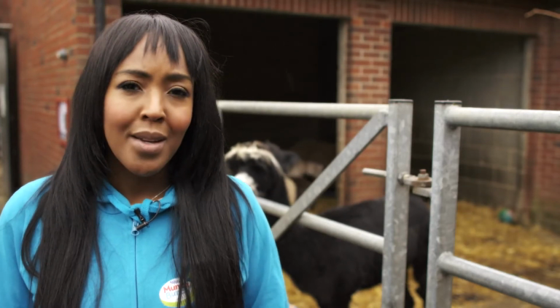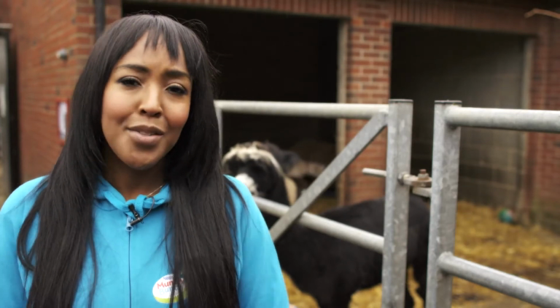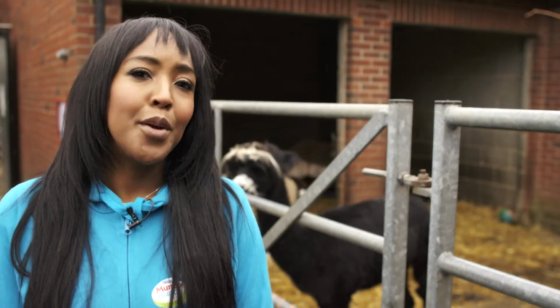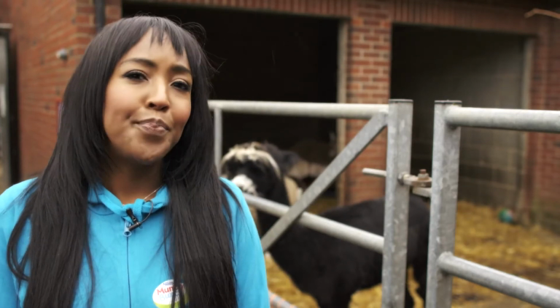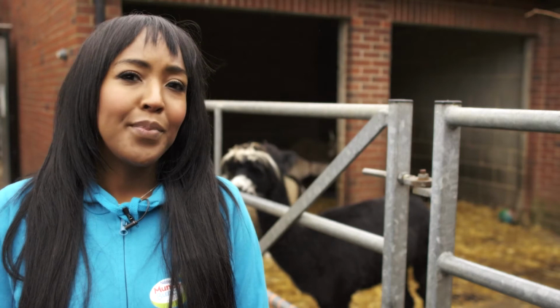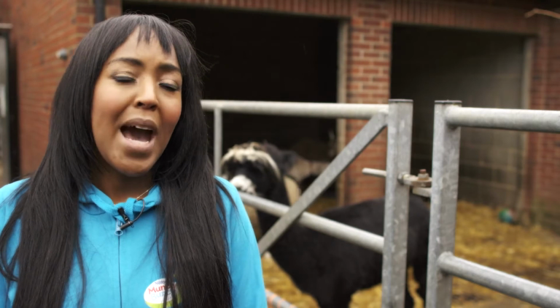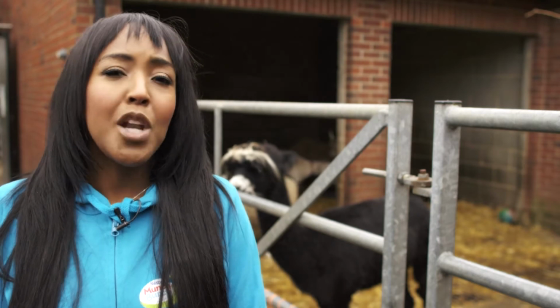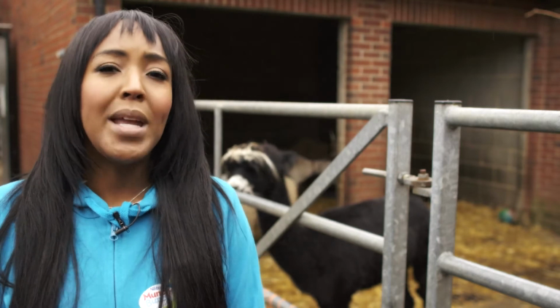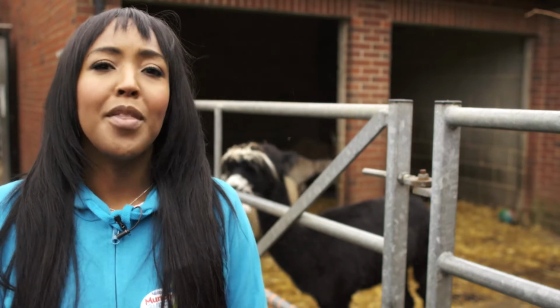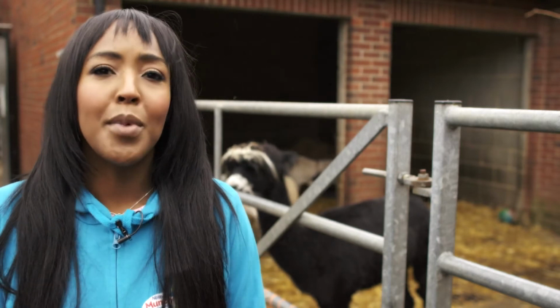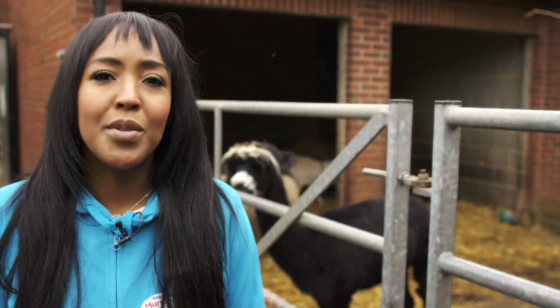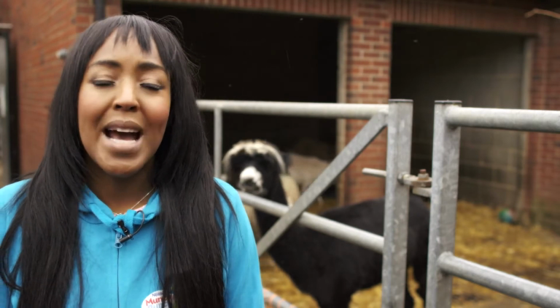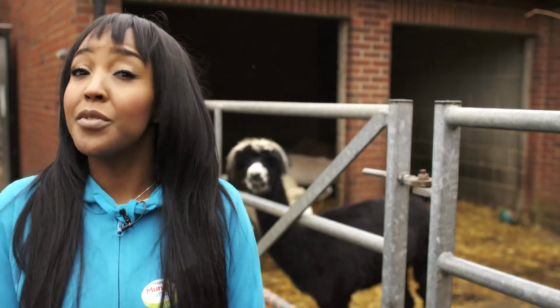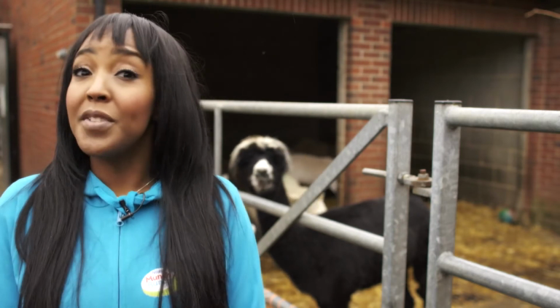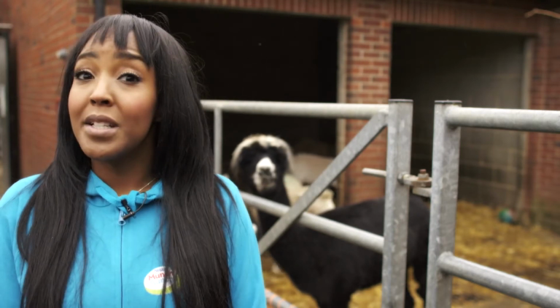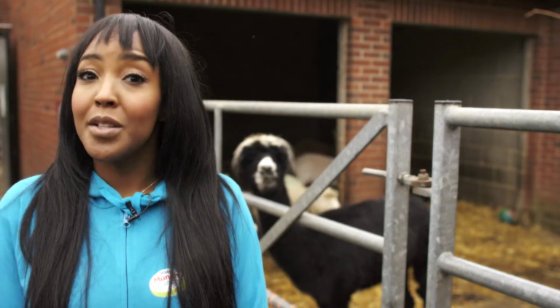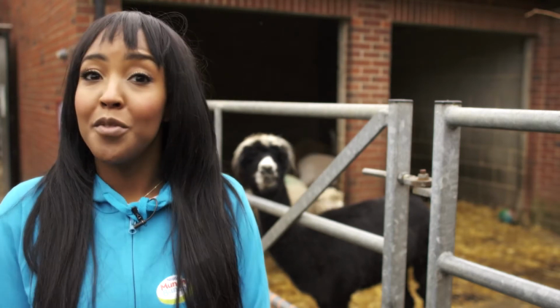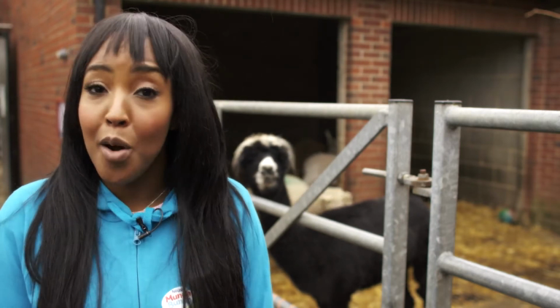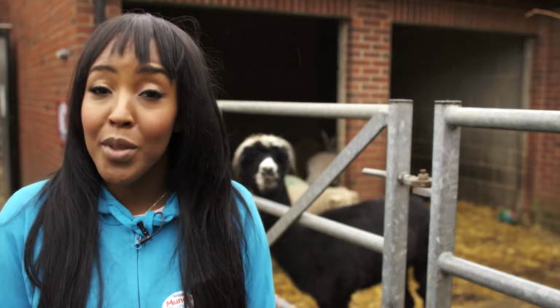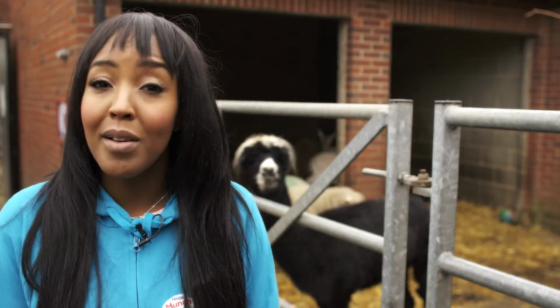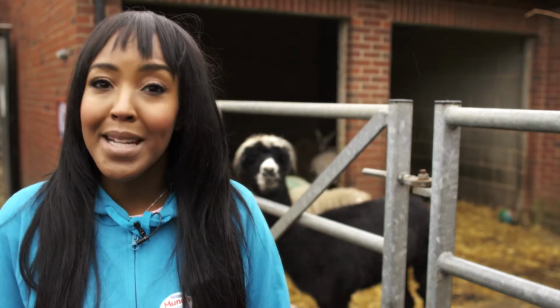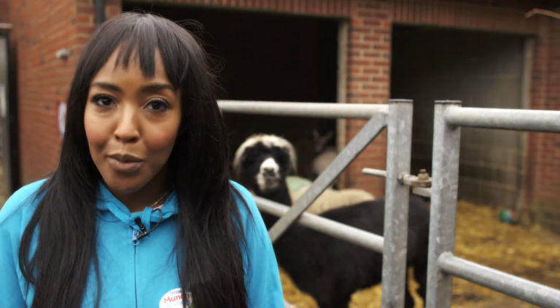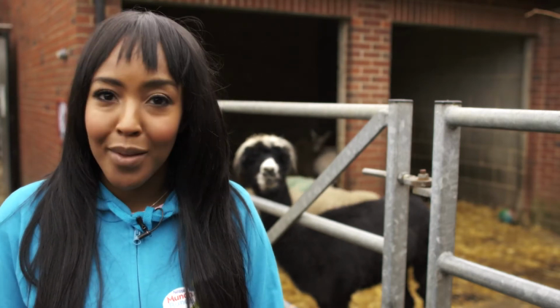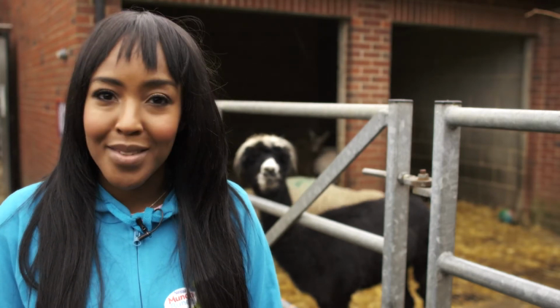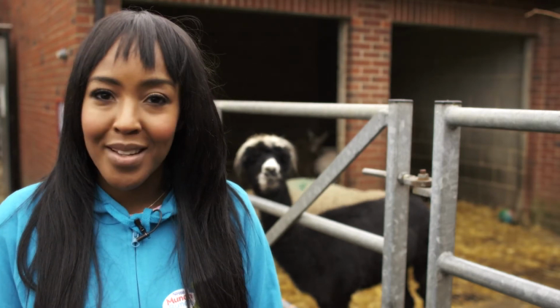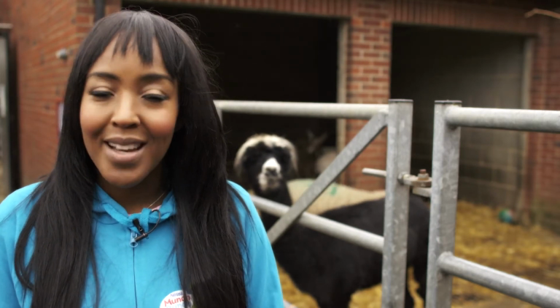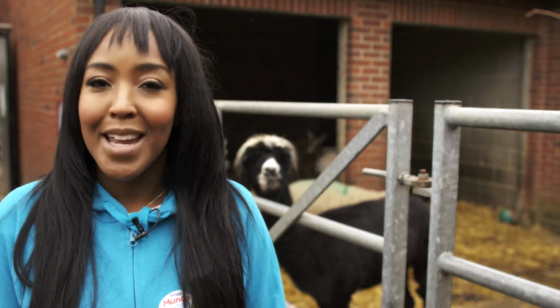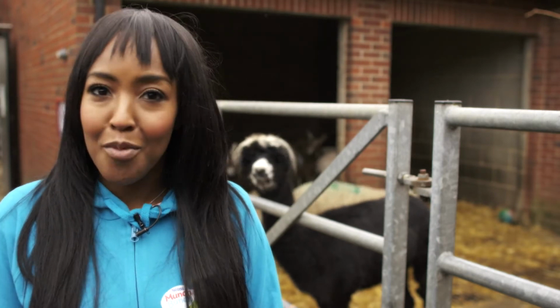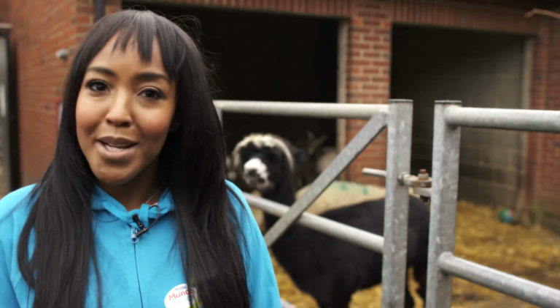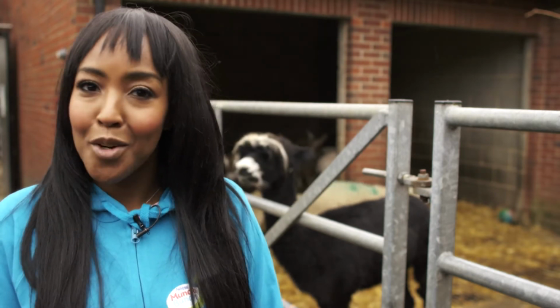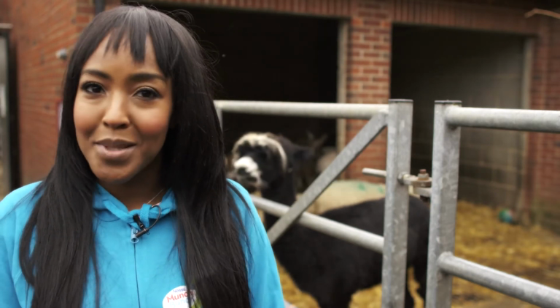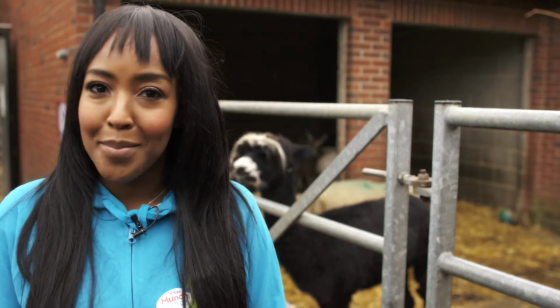Luckily, even in big cities like London there are still city farms which provide all this and more. So how do we get the most out of a visit to the farm with our little ones? Here are my top tips.